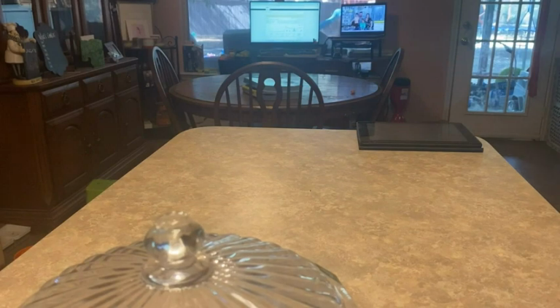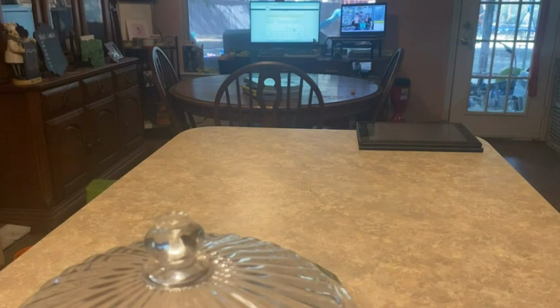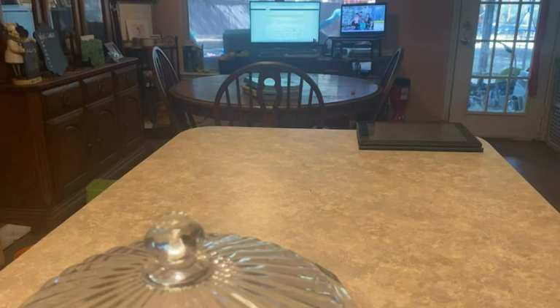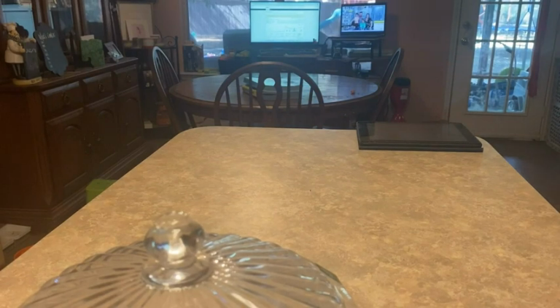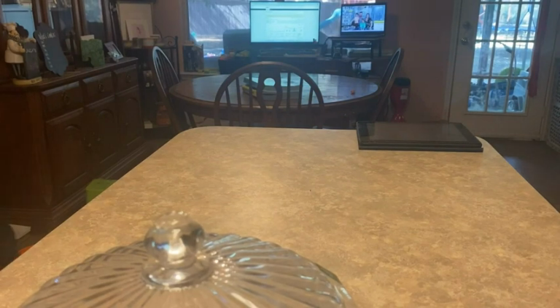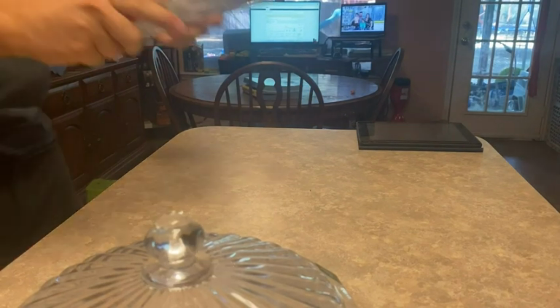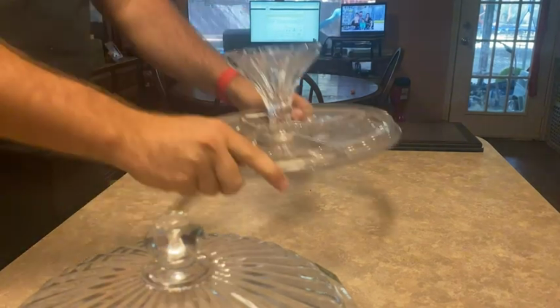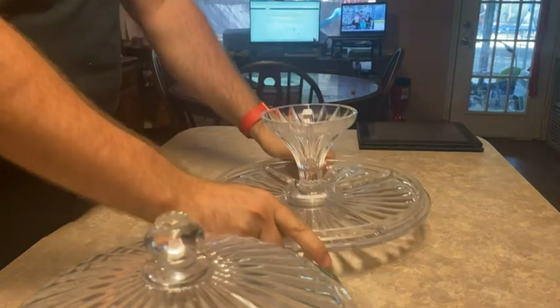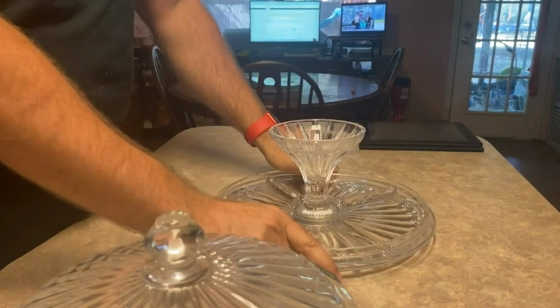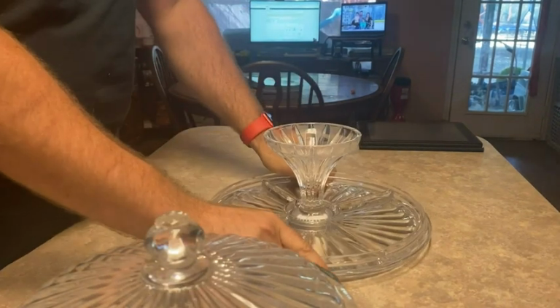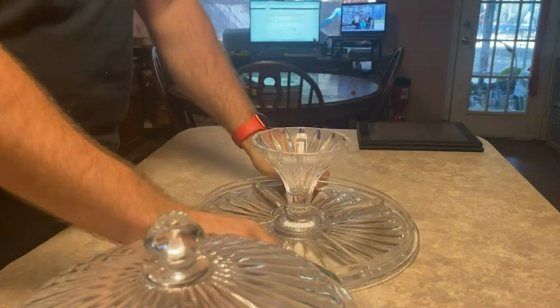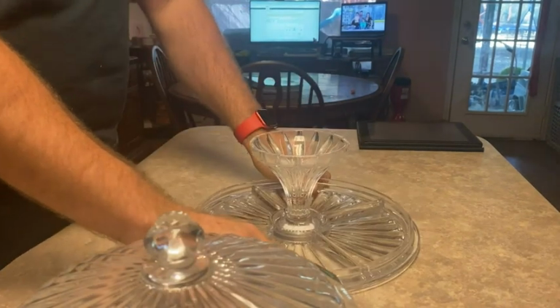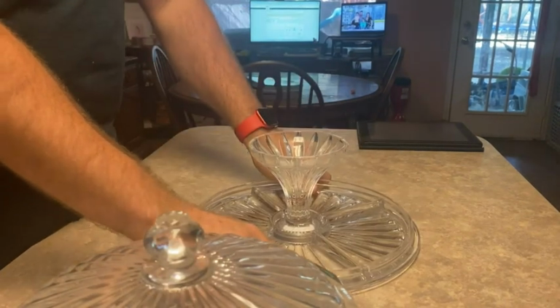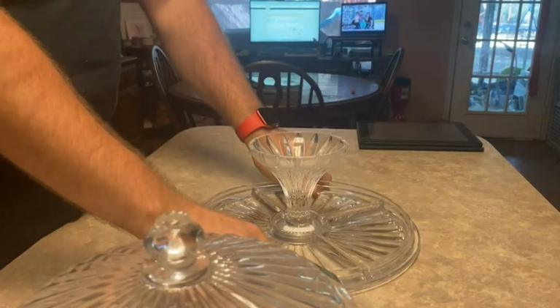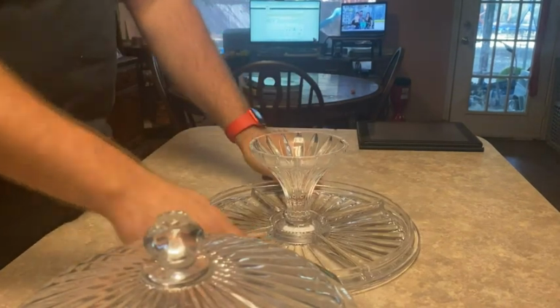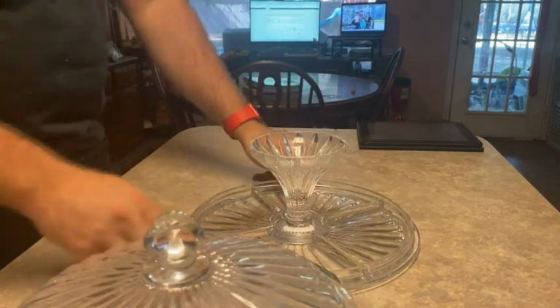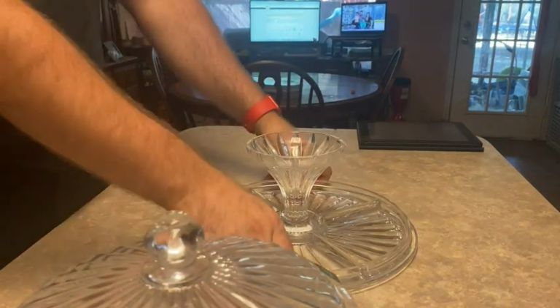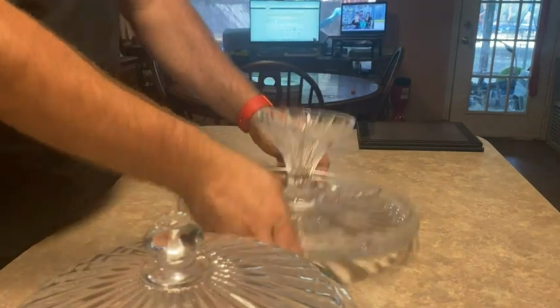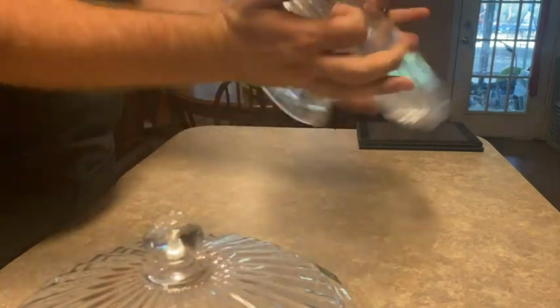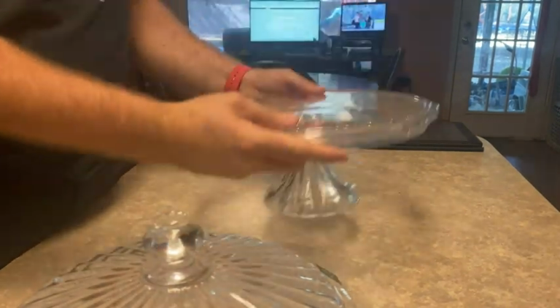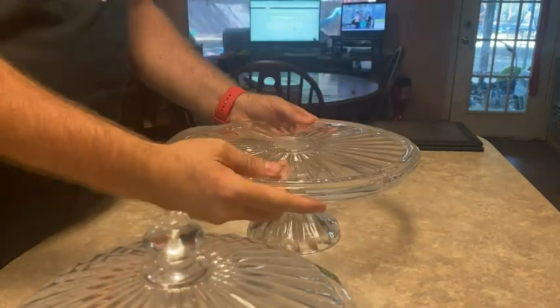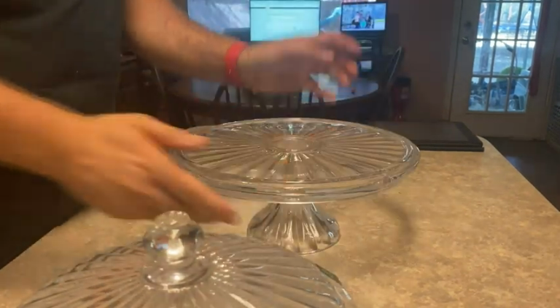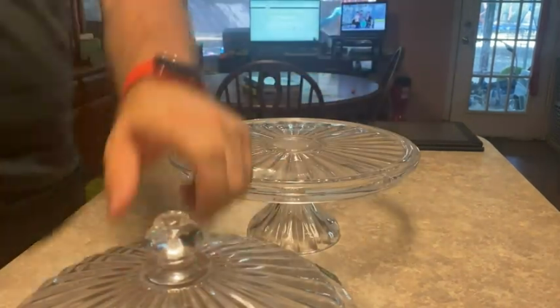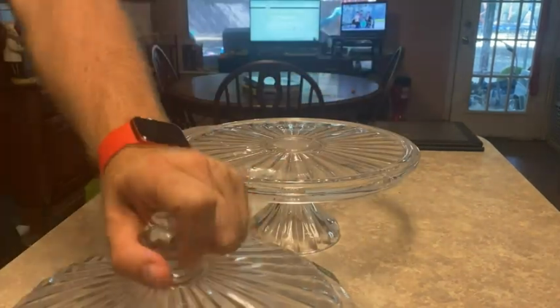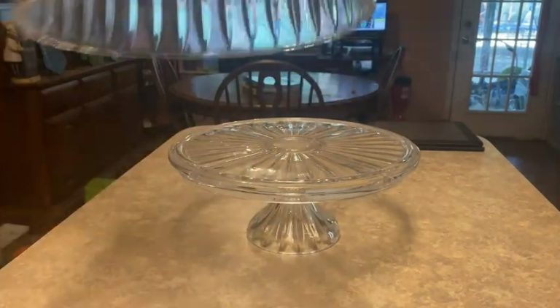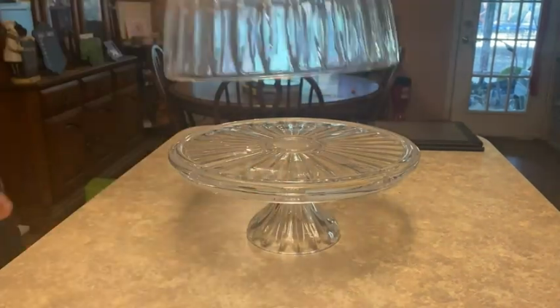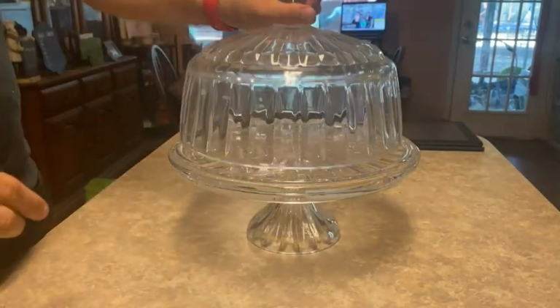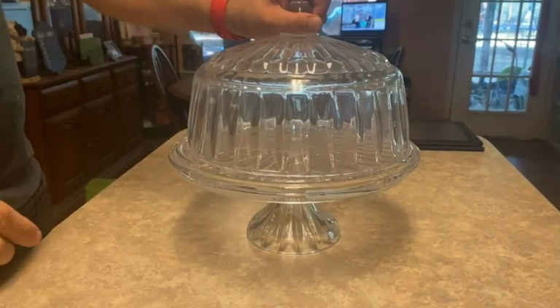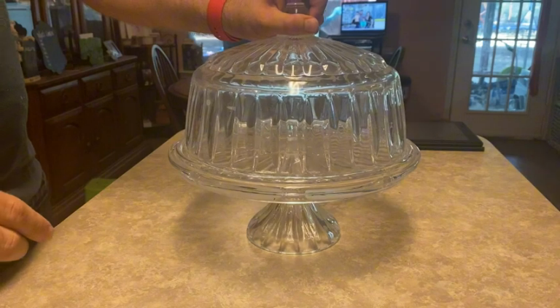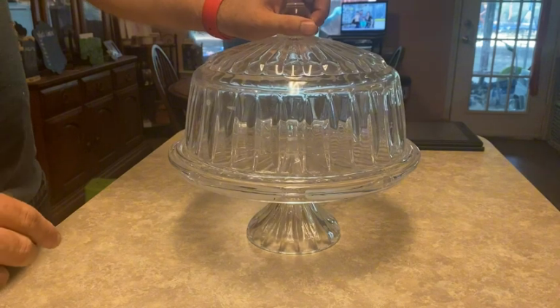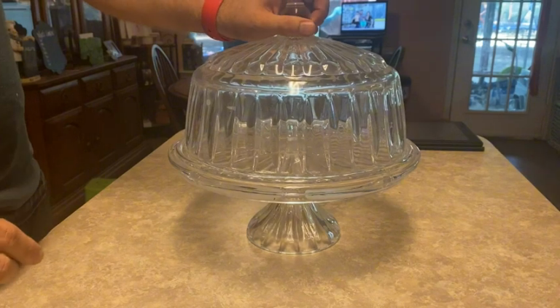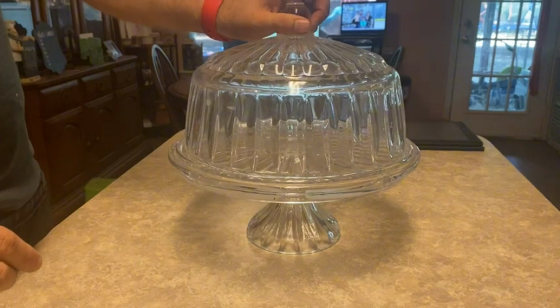I've just pulled out the cake topper and there's the bottom of it. The first thing you'll see is the cake display.